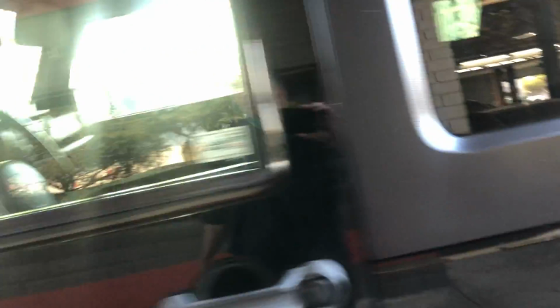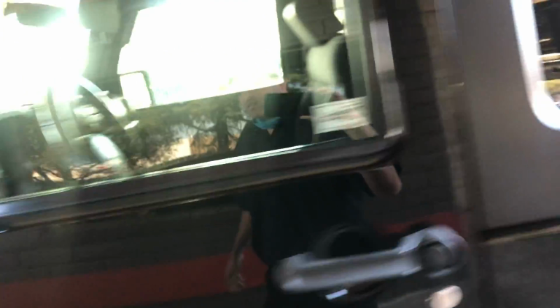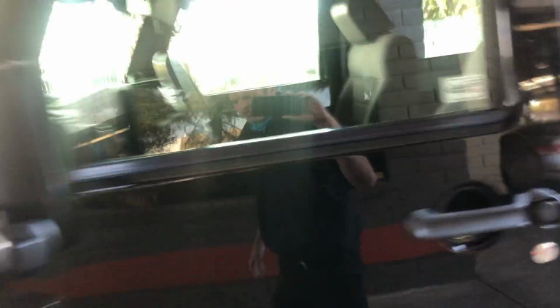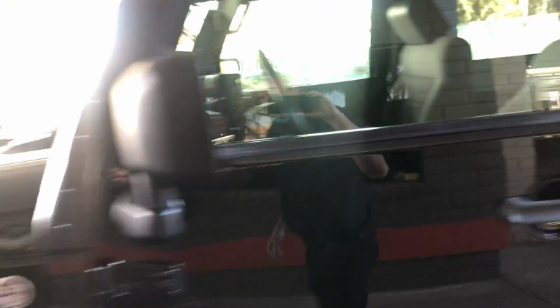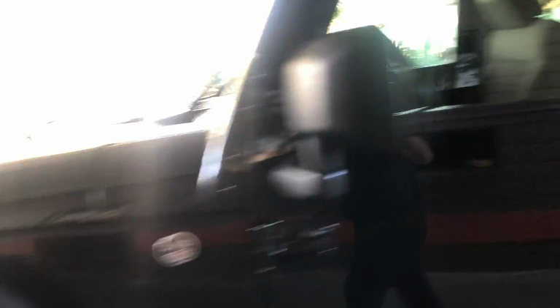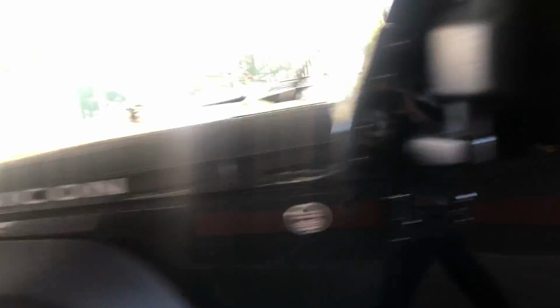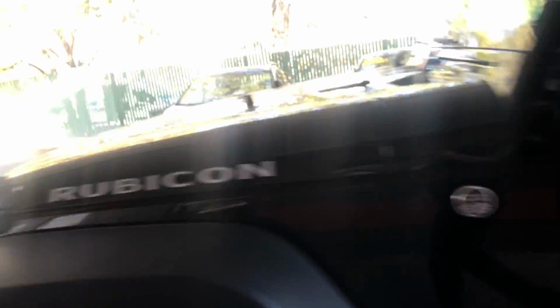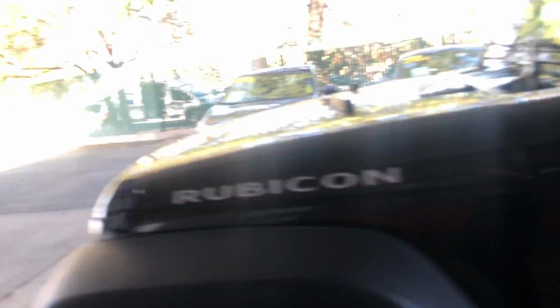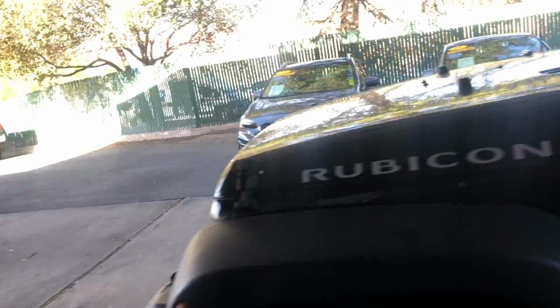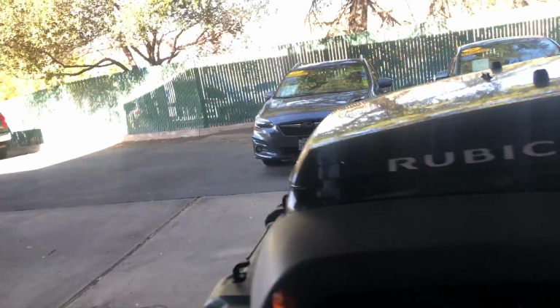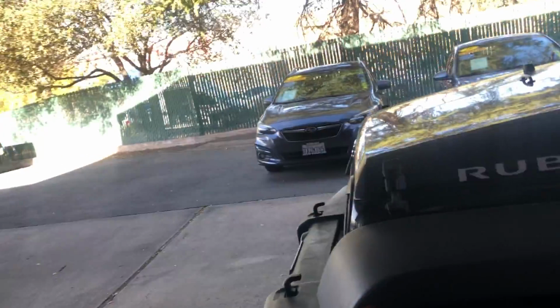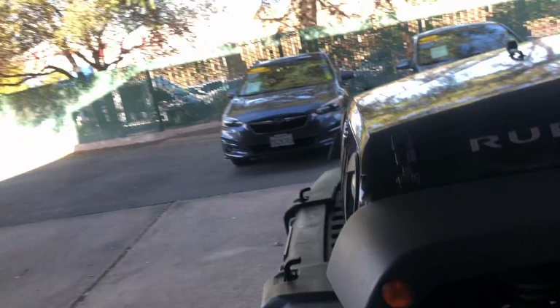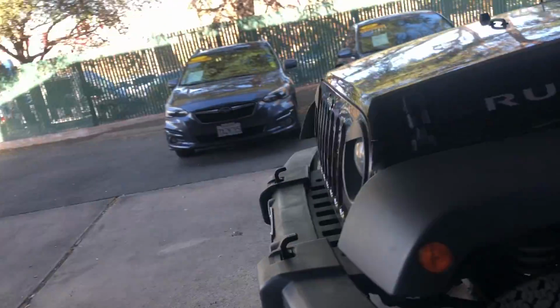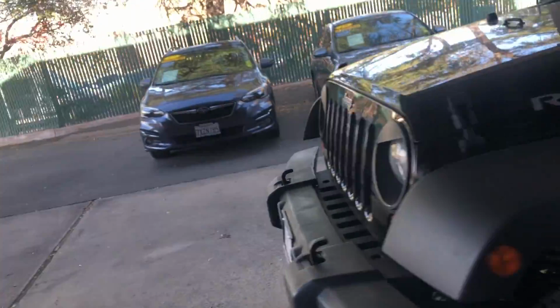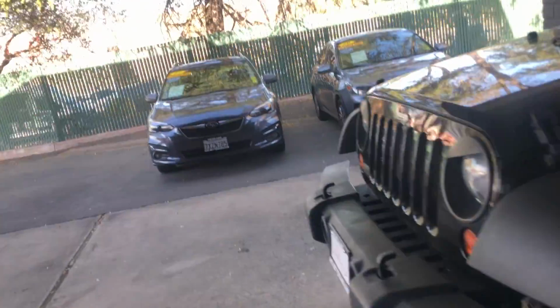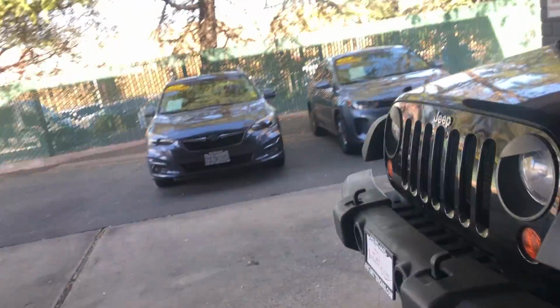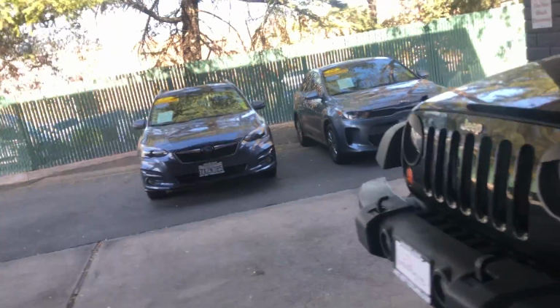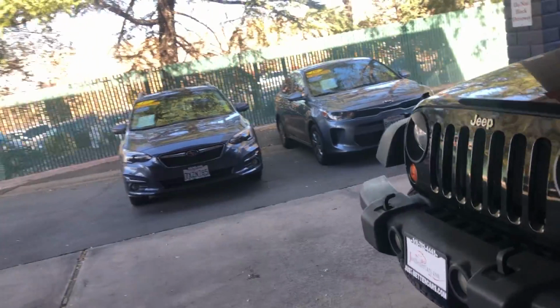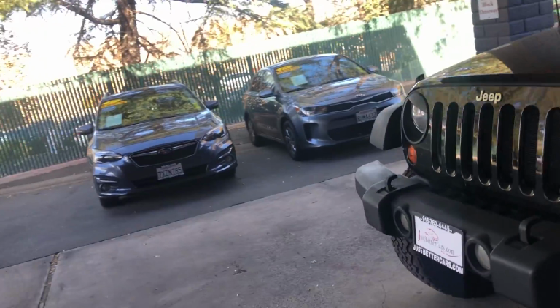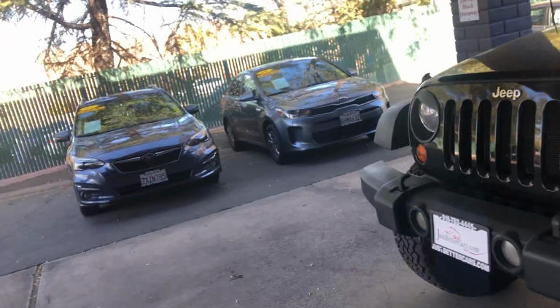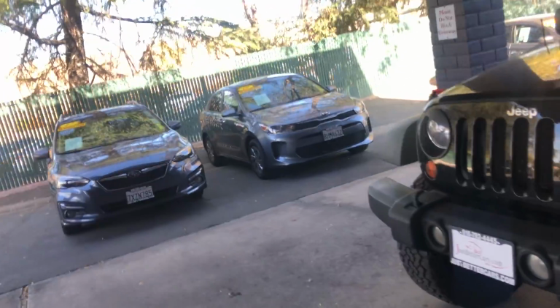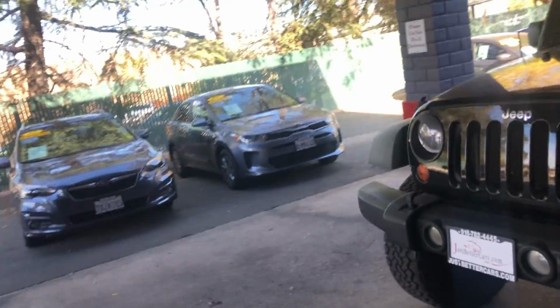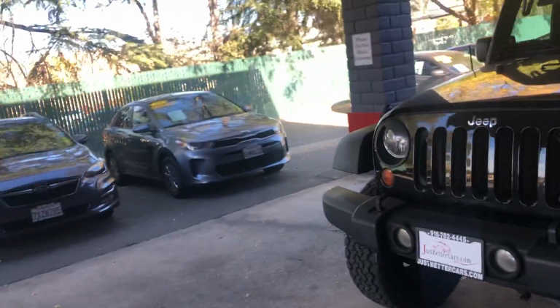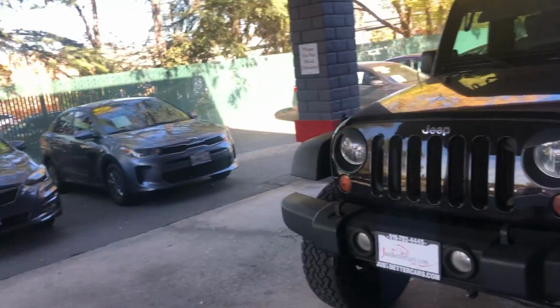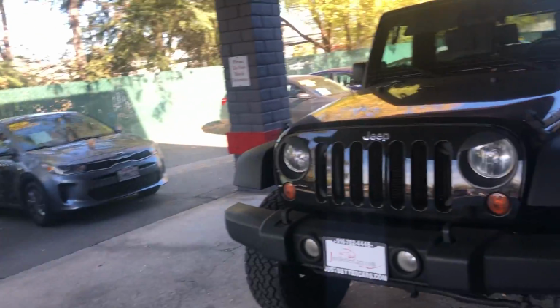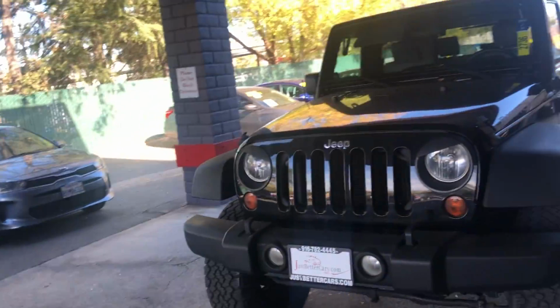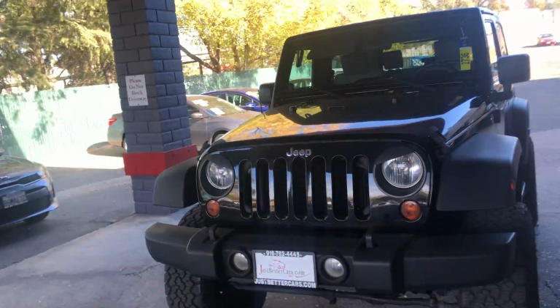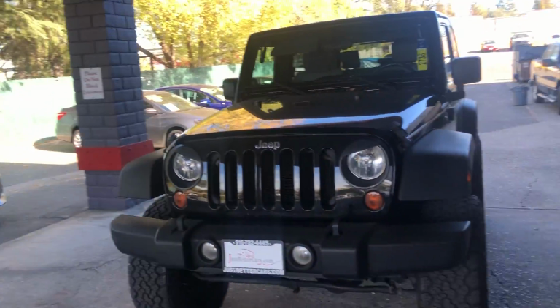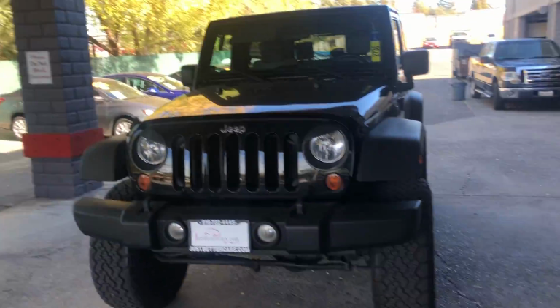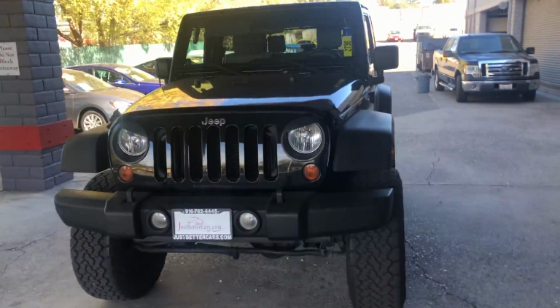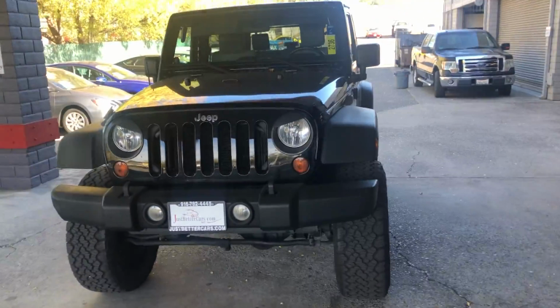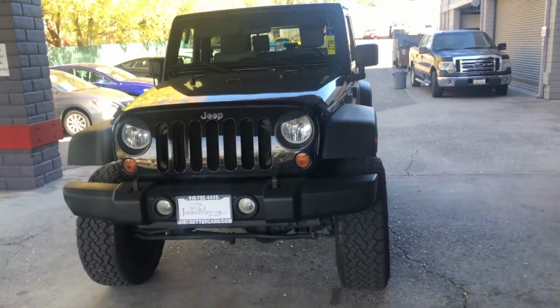This is the 2008 Jeep Wrangler down here at Just Better Cars. We look forward to seeing you down here.